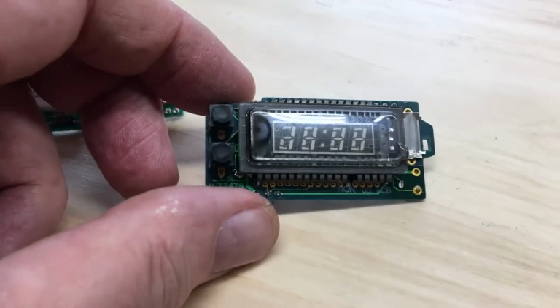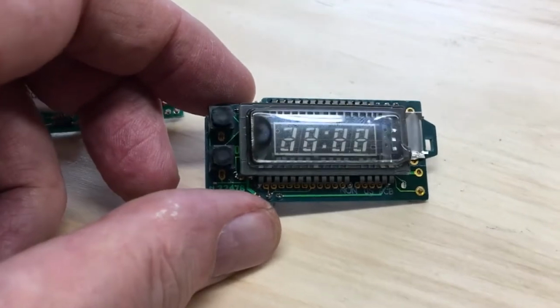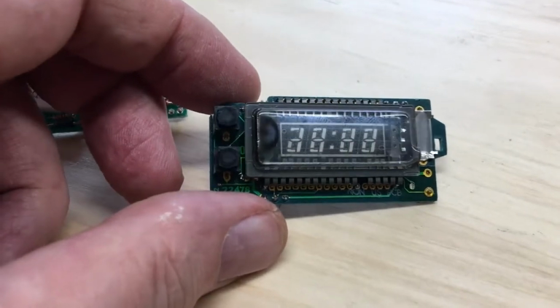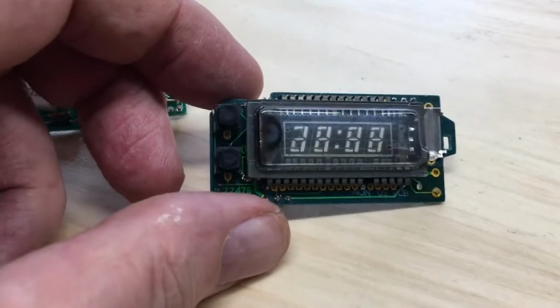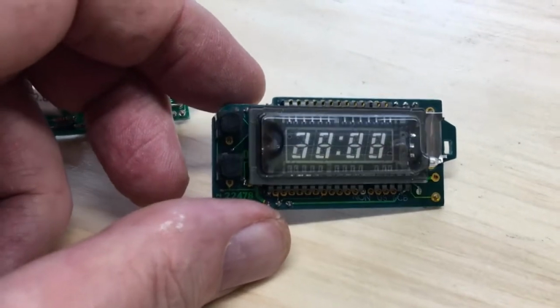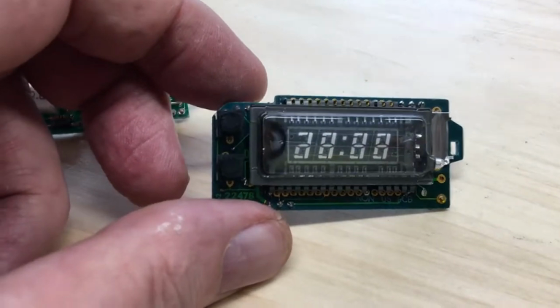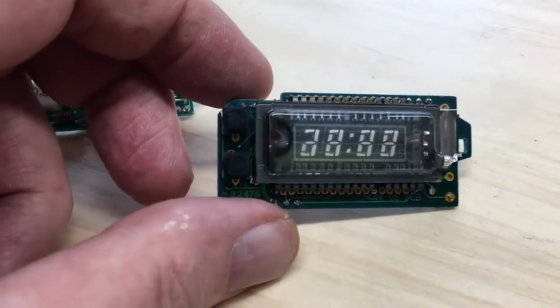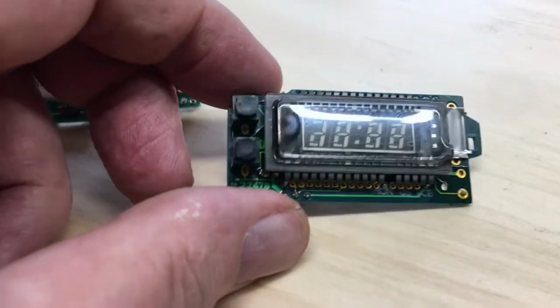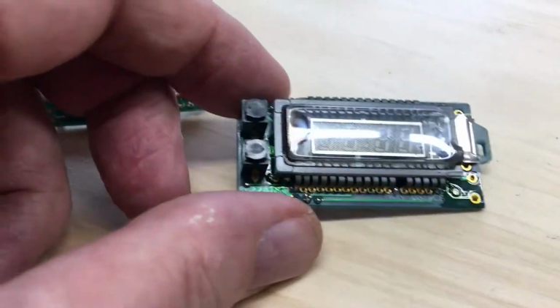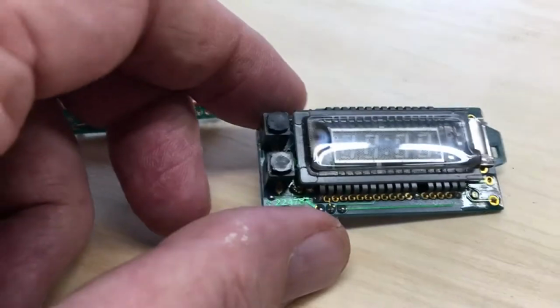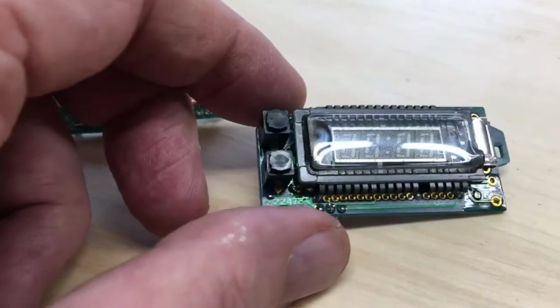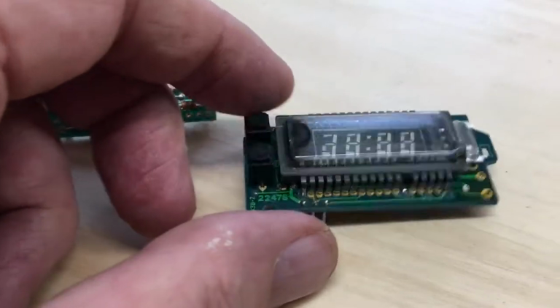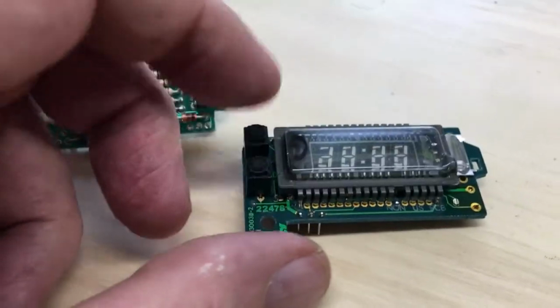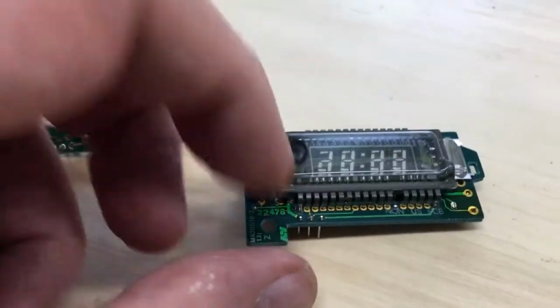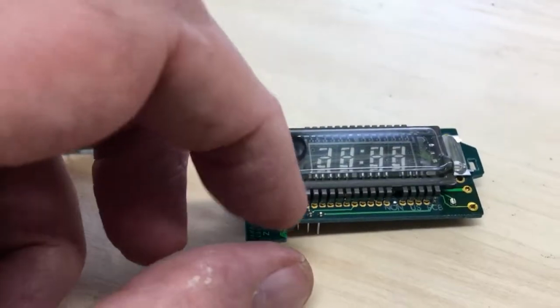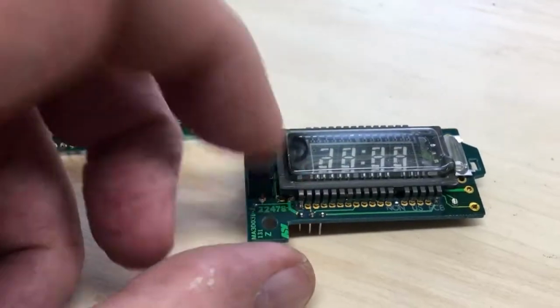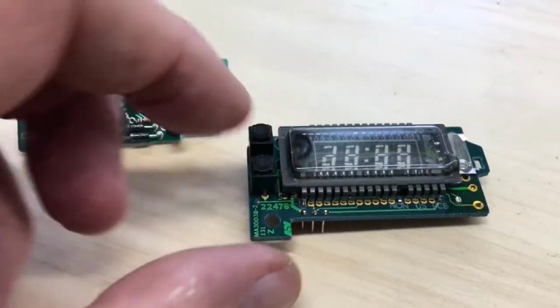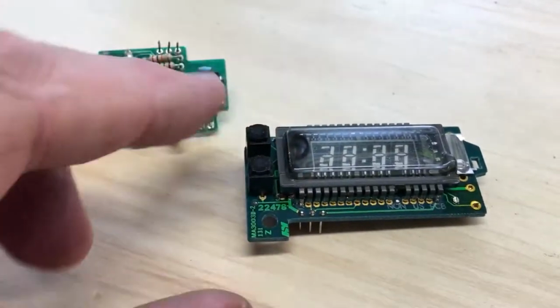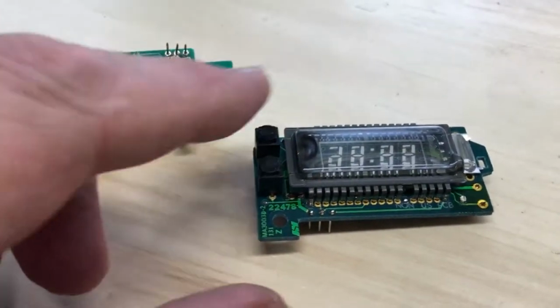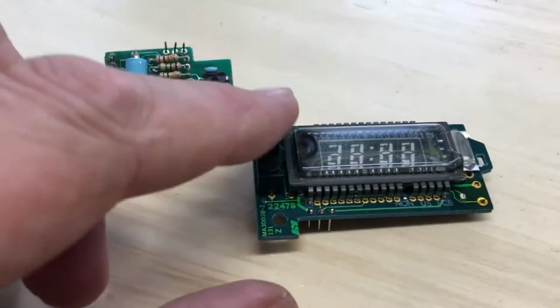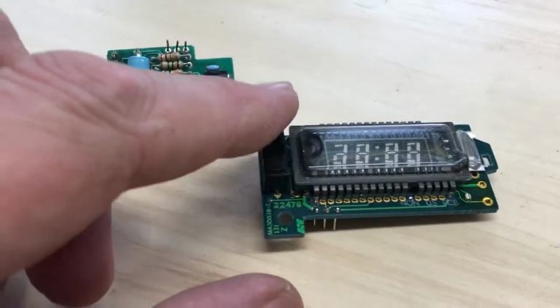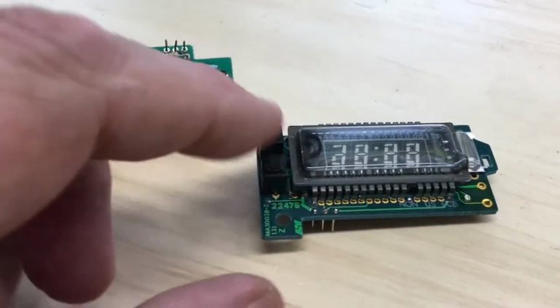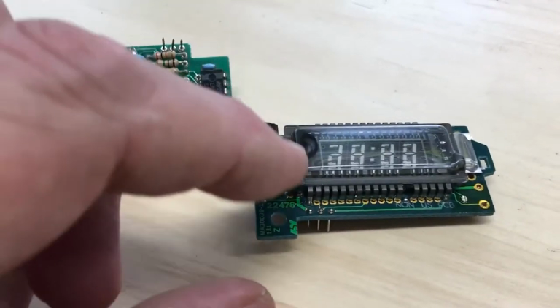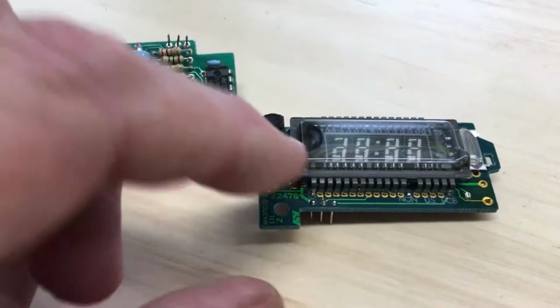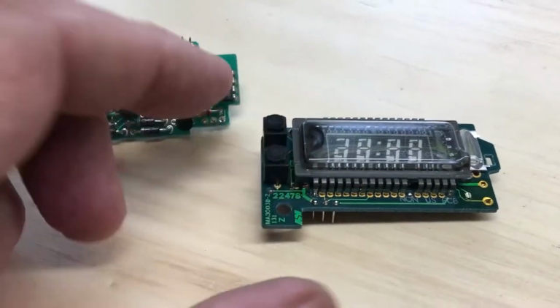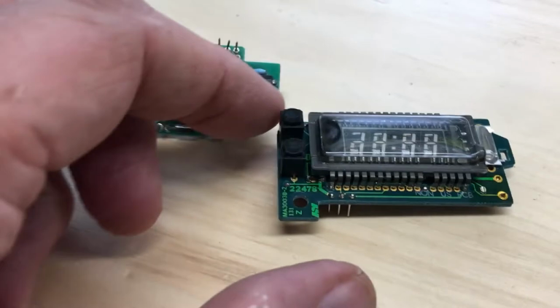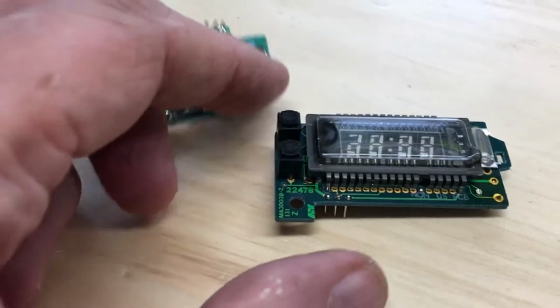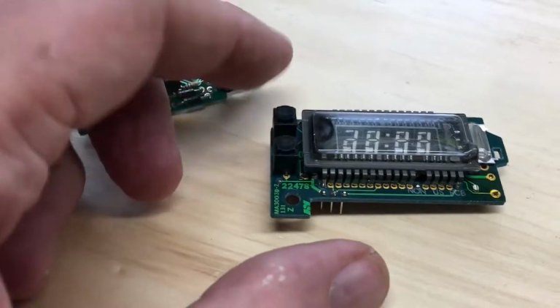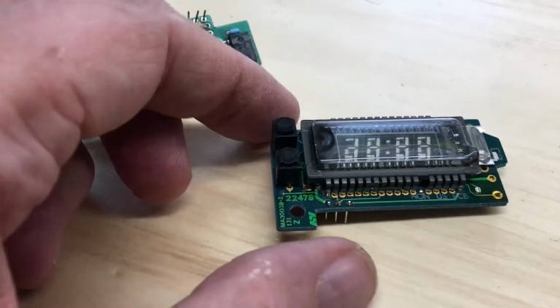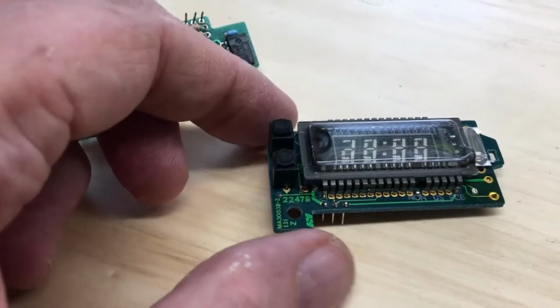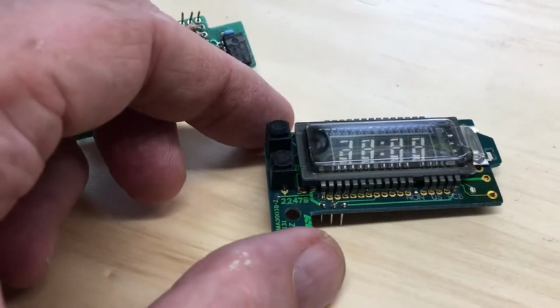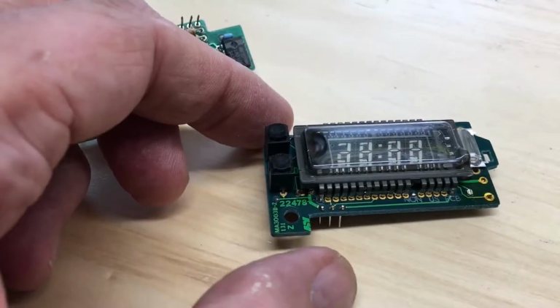On the front of the board we have the VFD display, and over here we have a couple of little buttons for setting the time, I would assume.